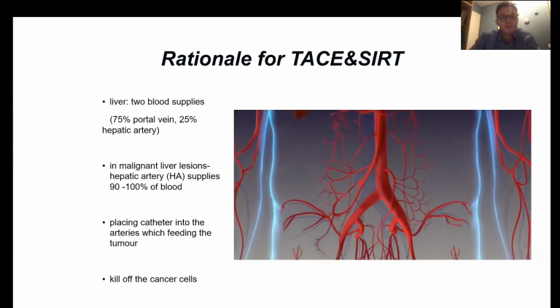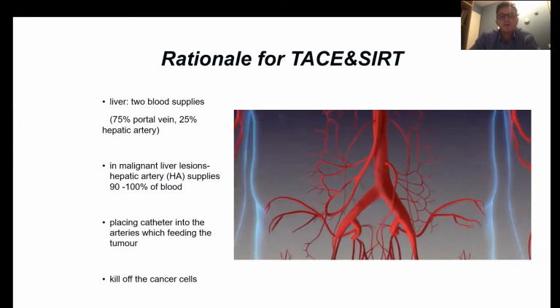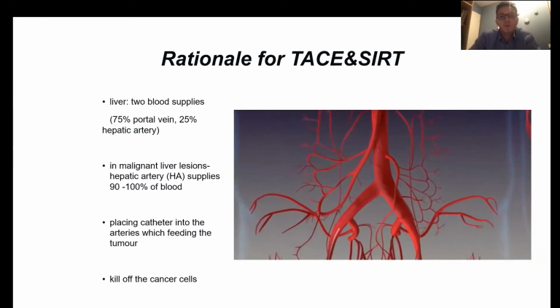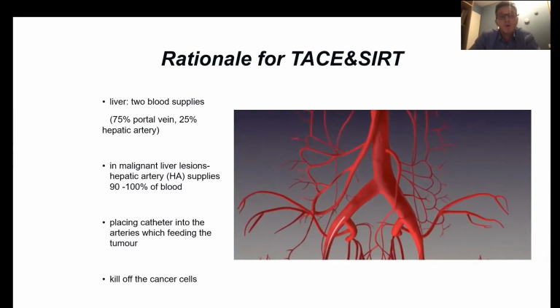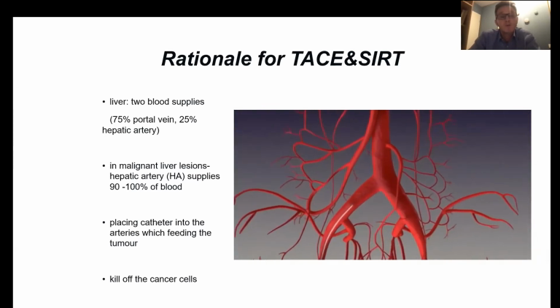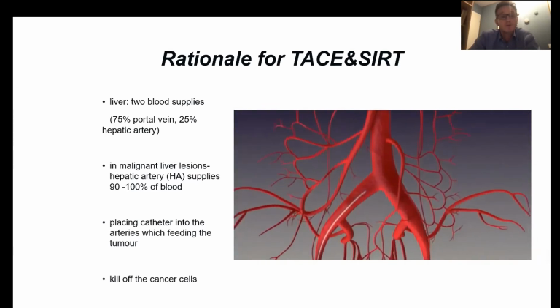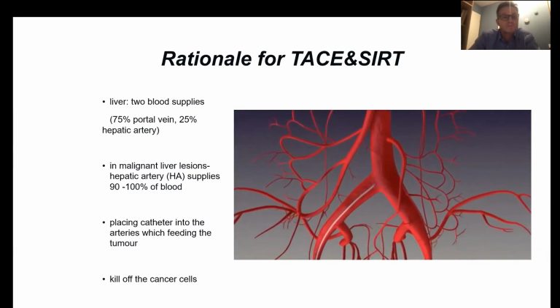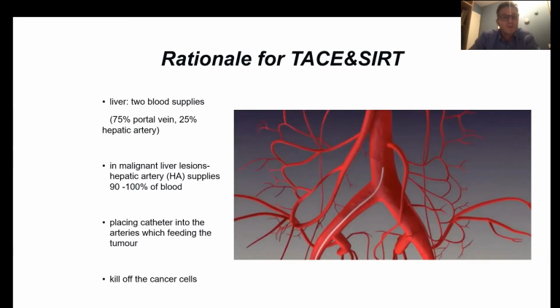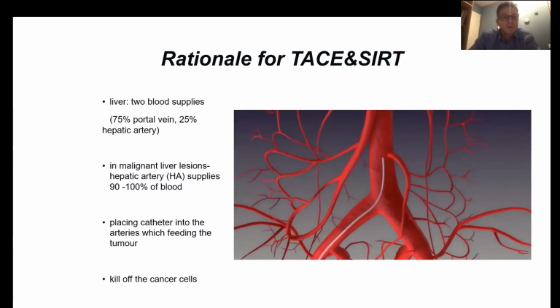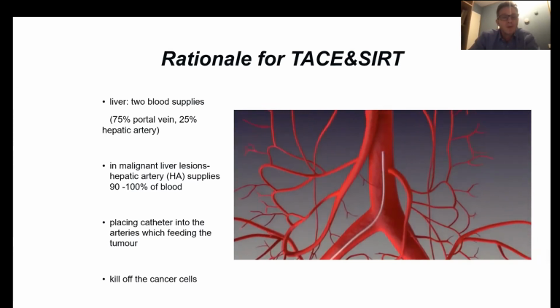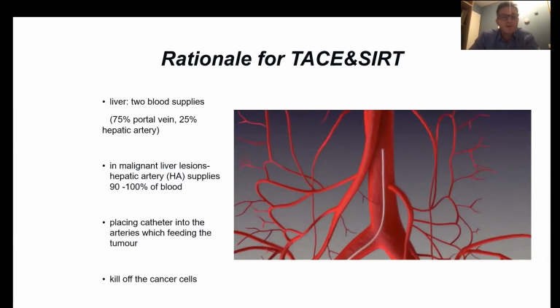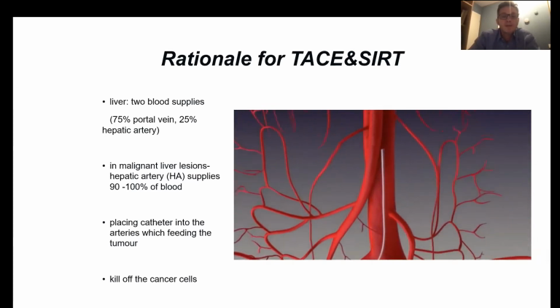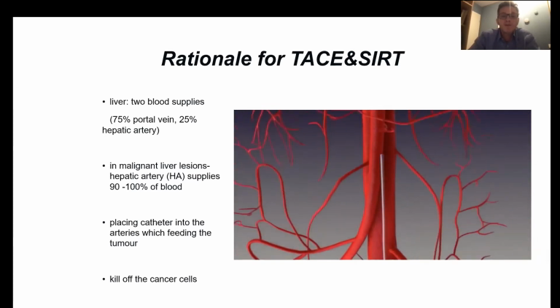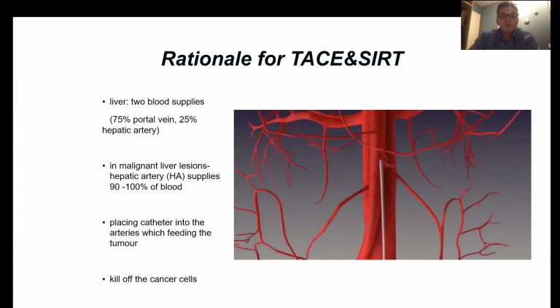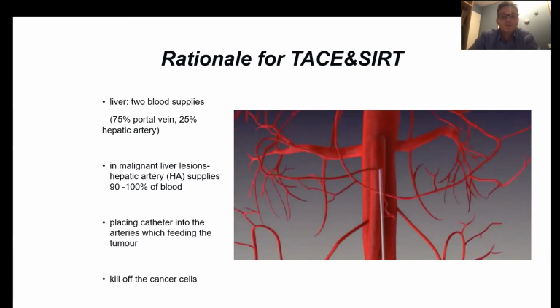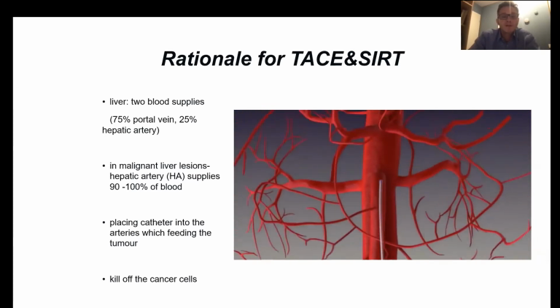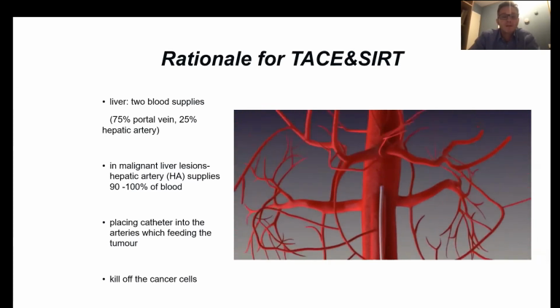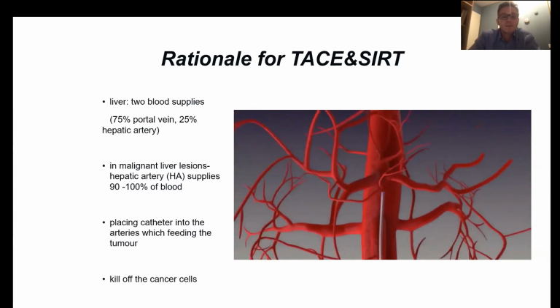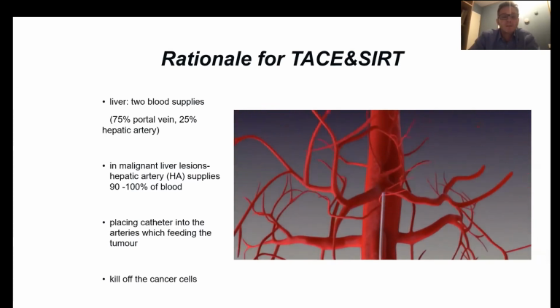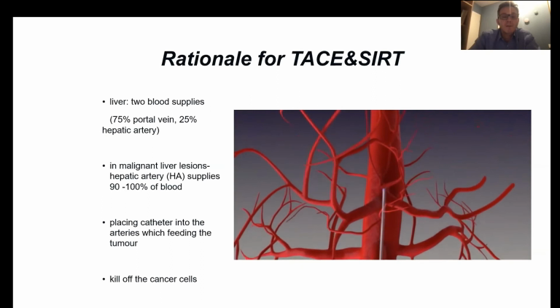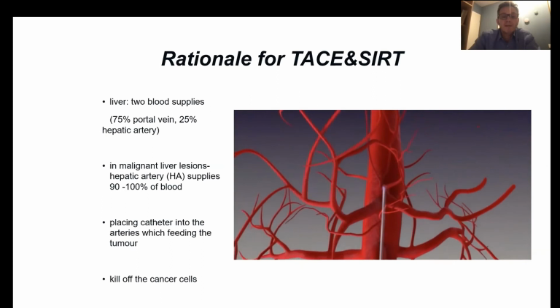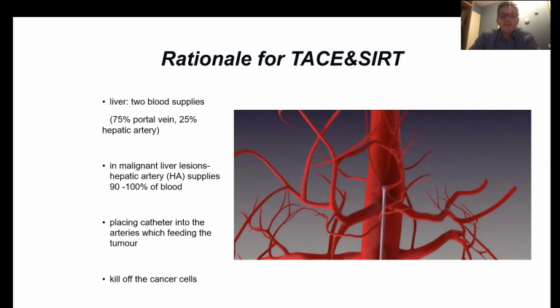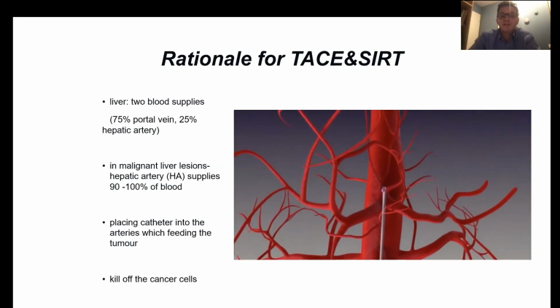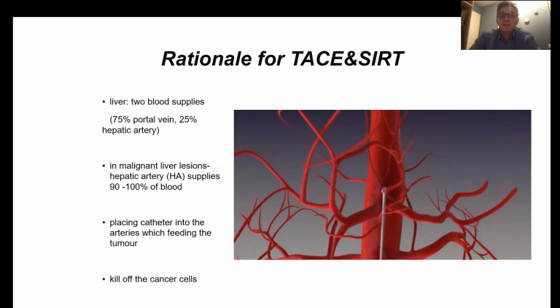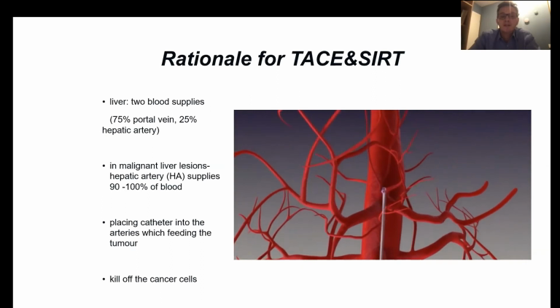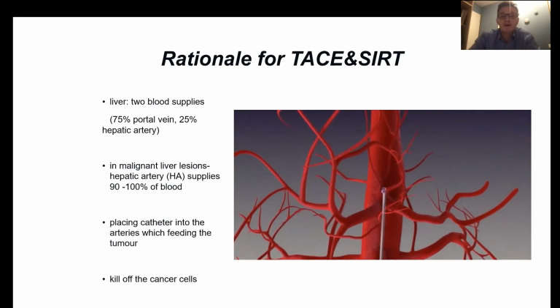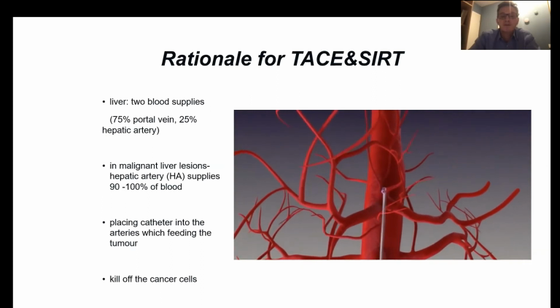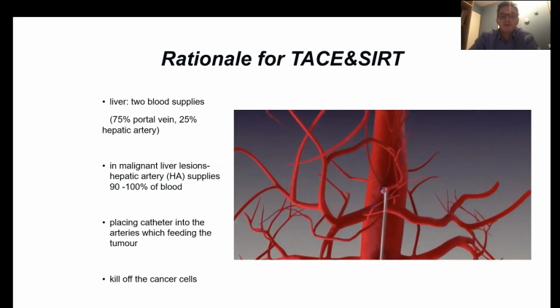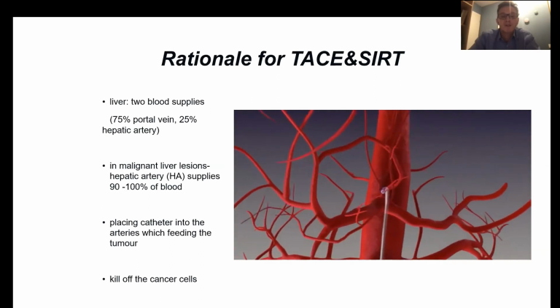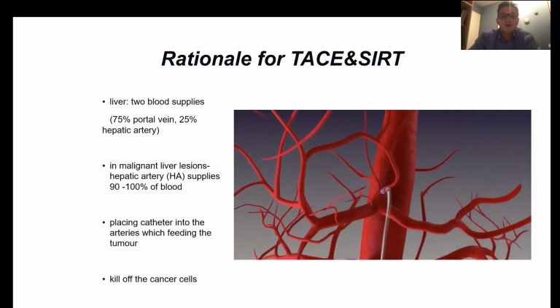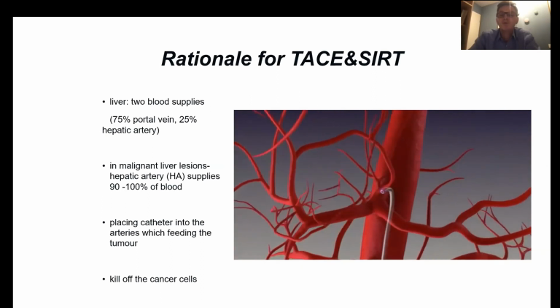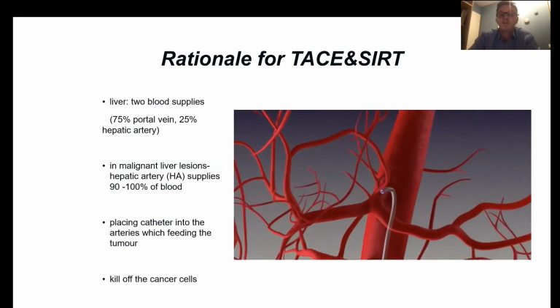We take advantage of that by placing a catheter in the arteries going to the liver.